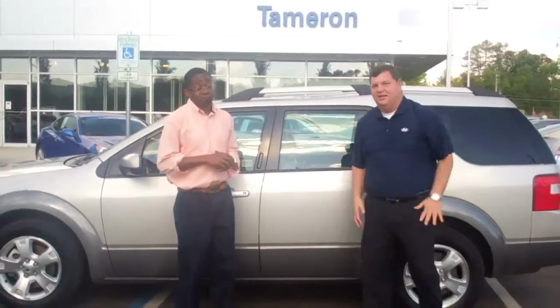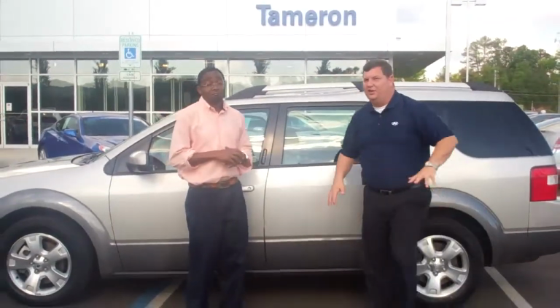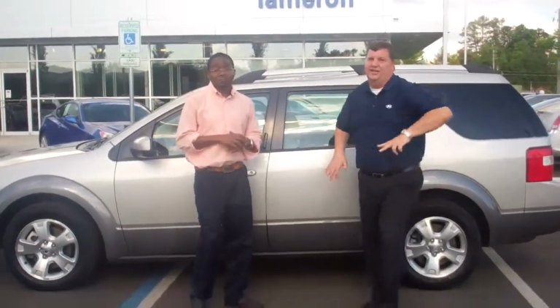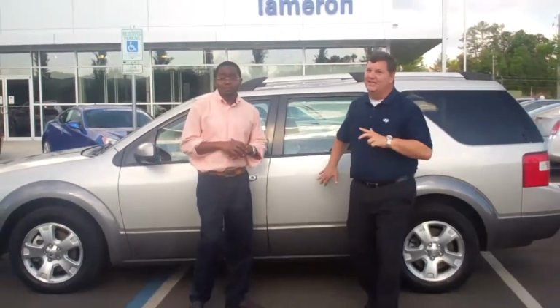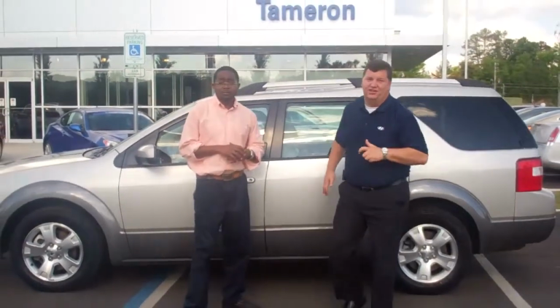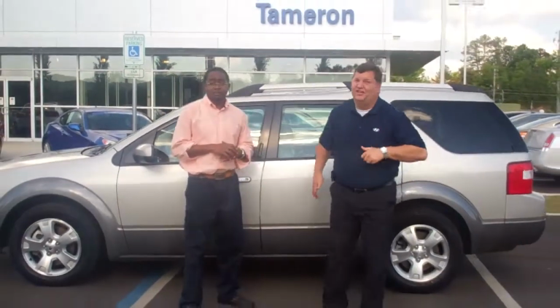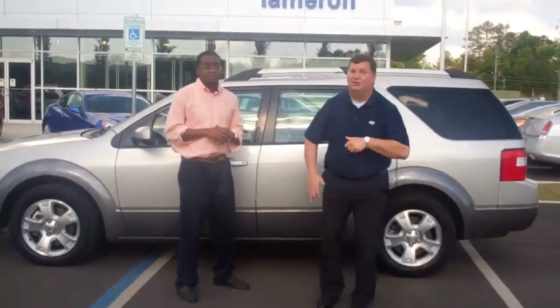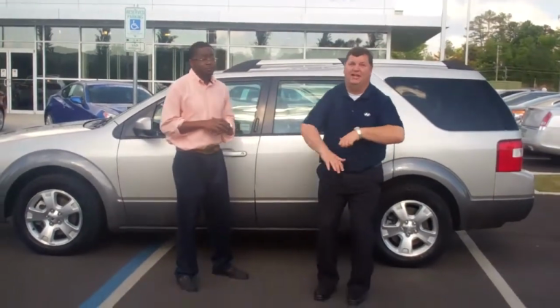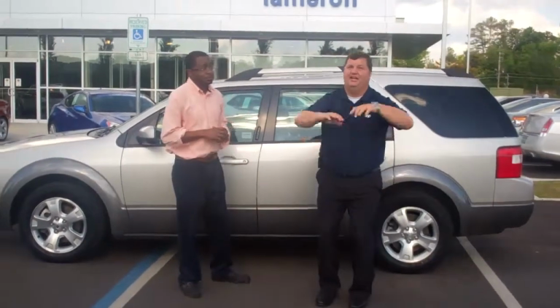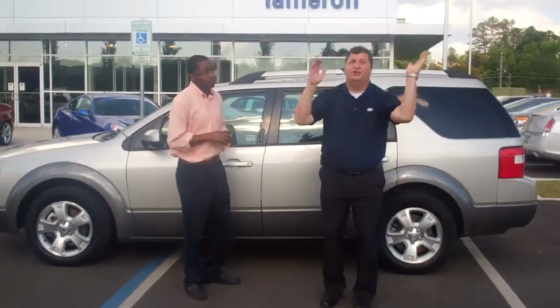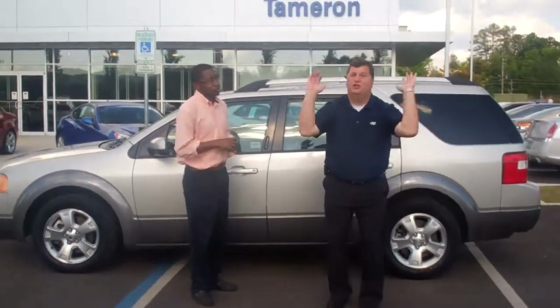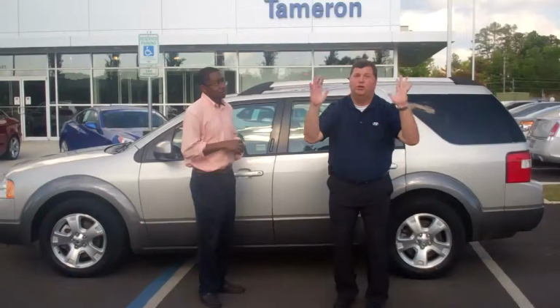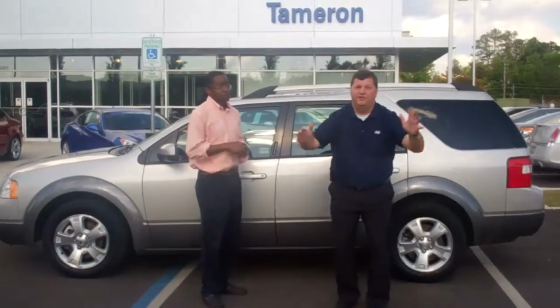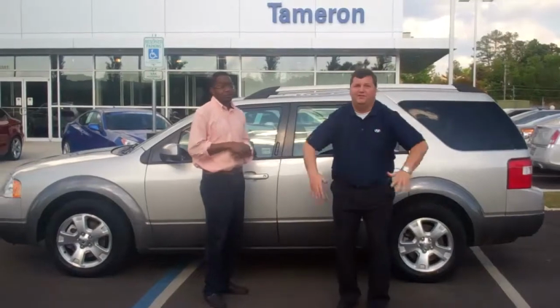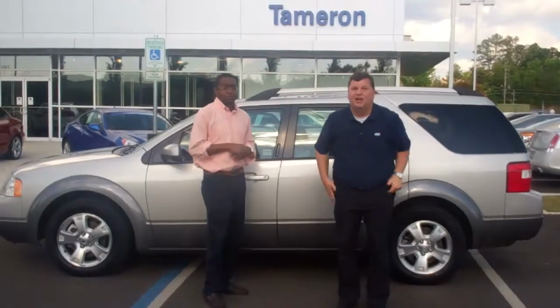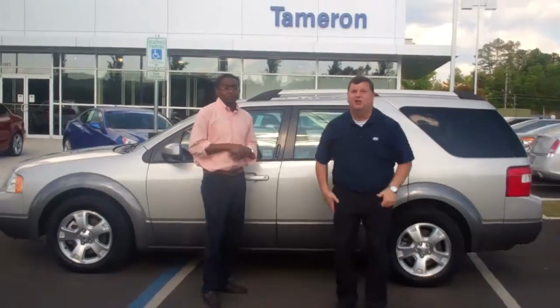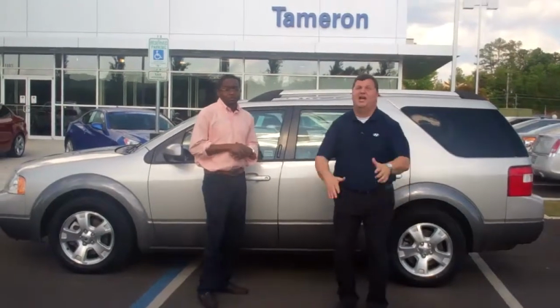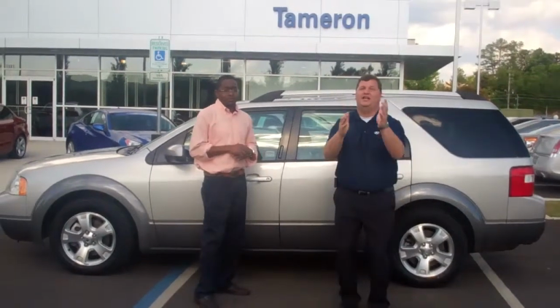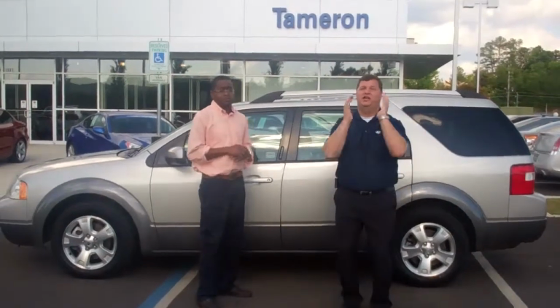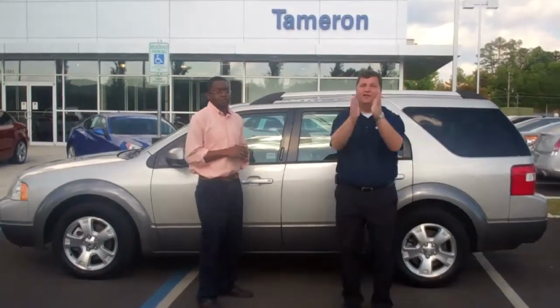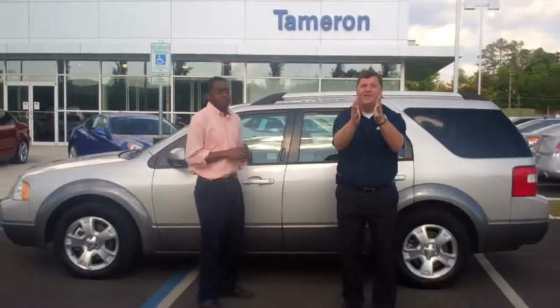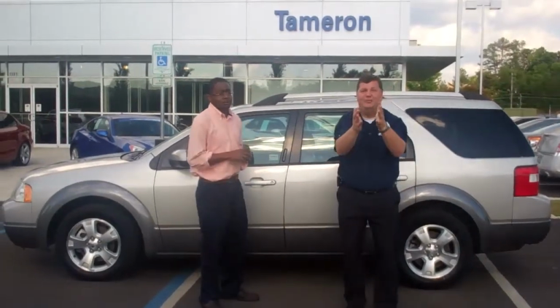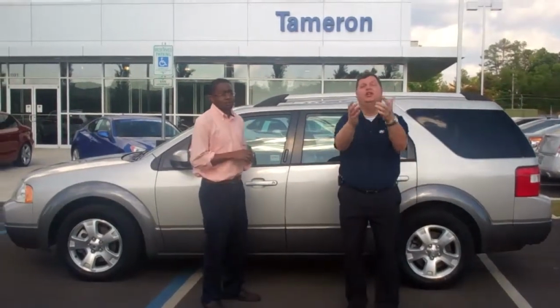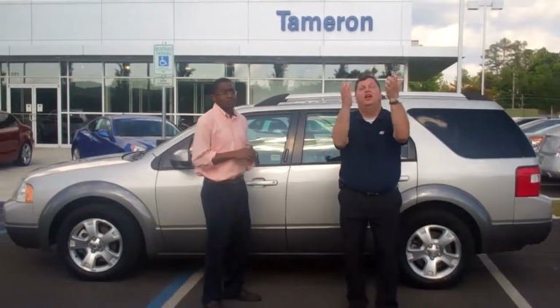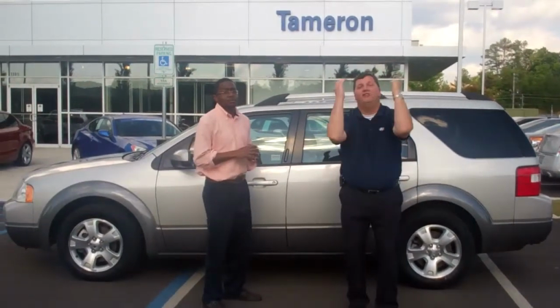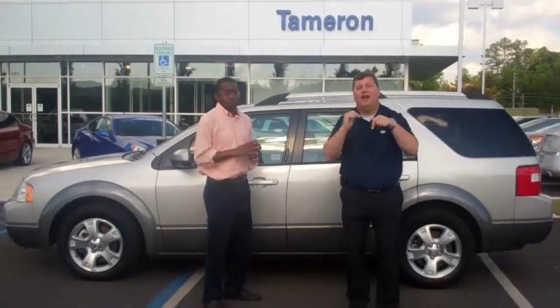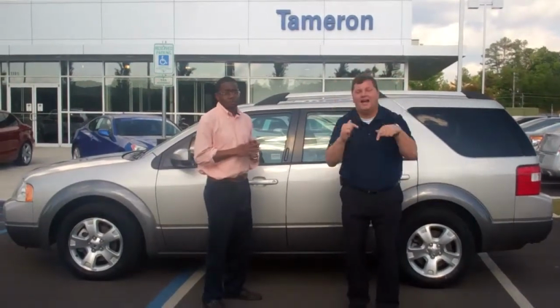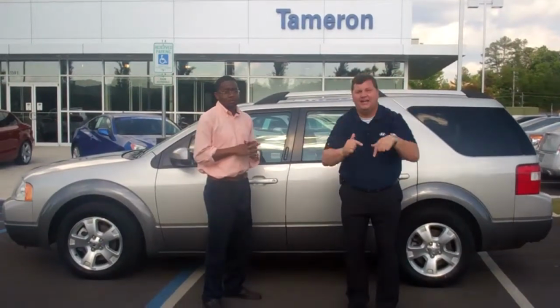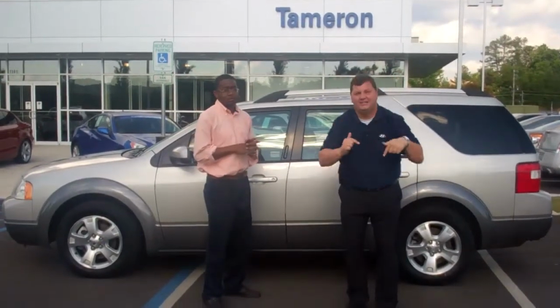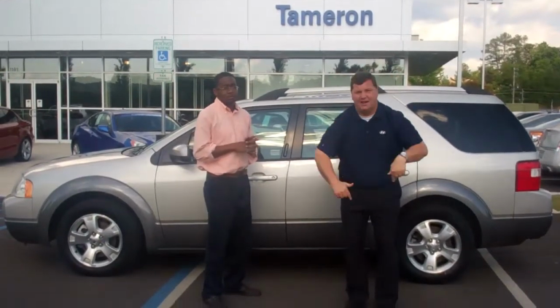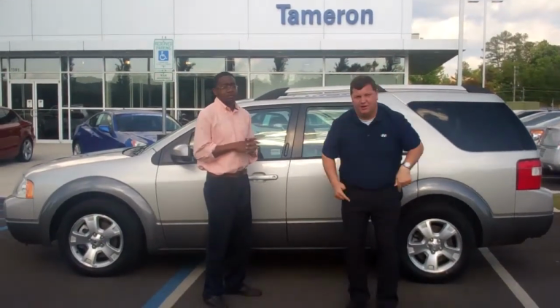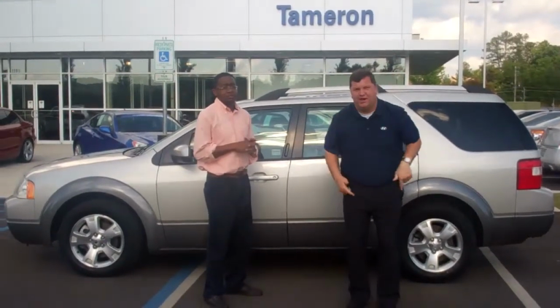You know, in addition to this, we've got an additional 250 cars. So I know you're going to find one you love right here at Tameron.